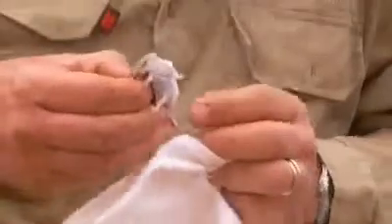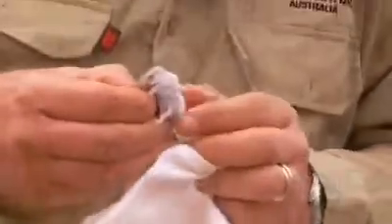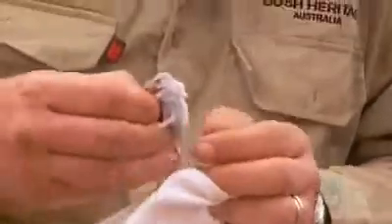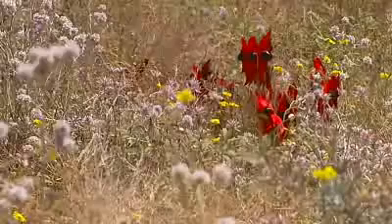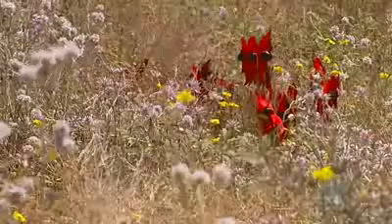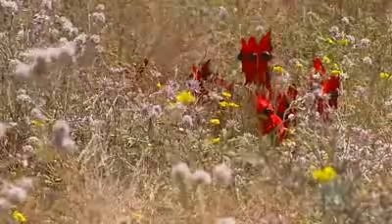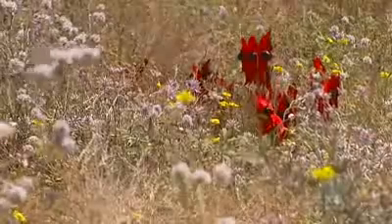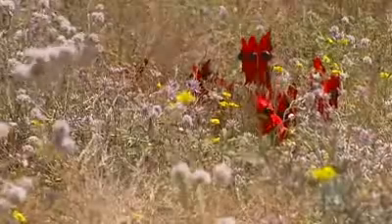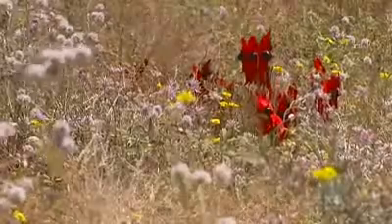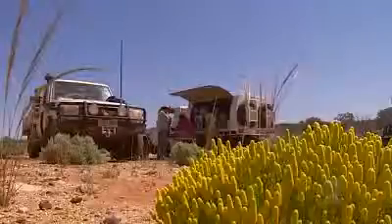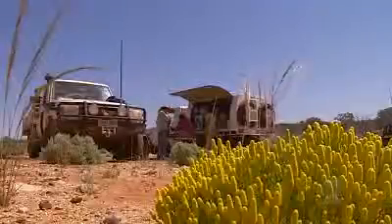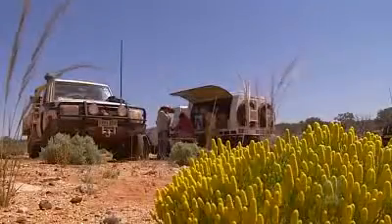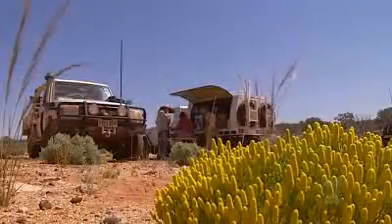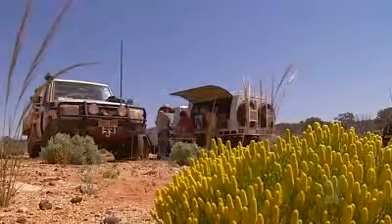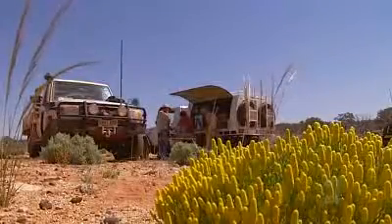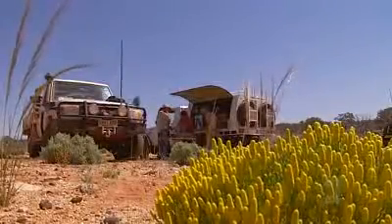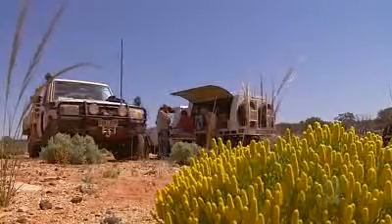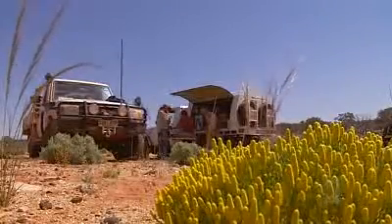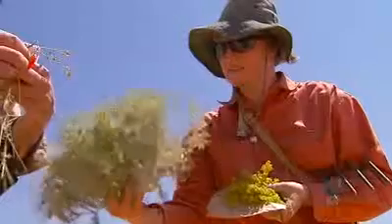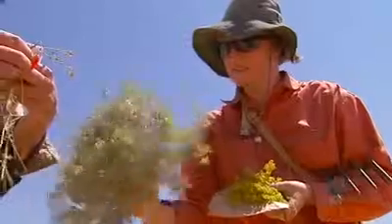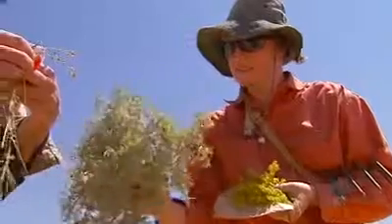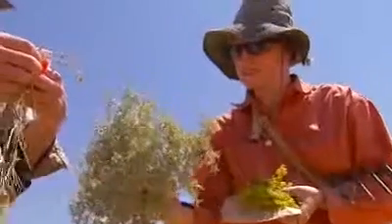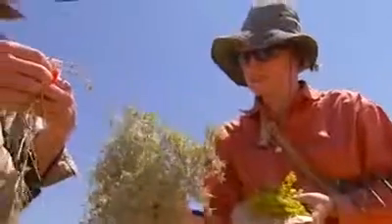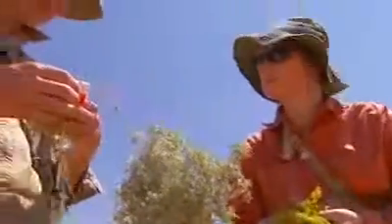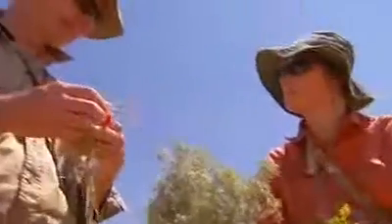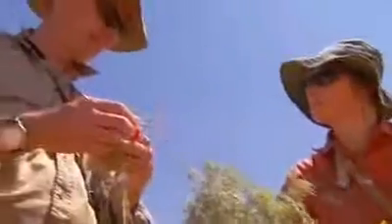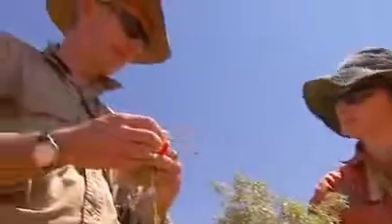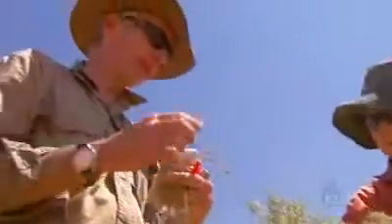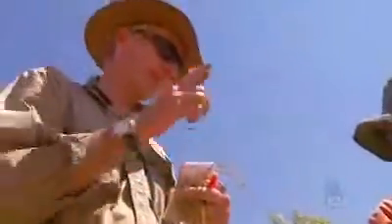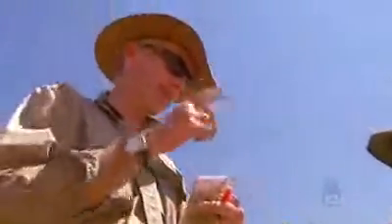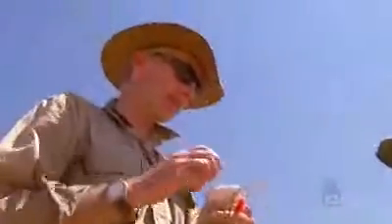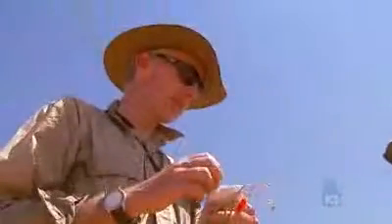There is, however, plenty of vegetation, with botanists collecting about 300 different species in the first 24 hours of the survey.